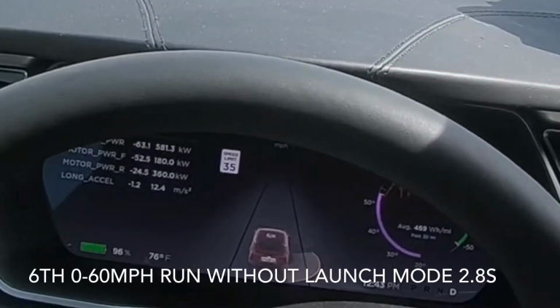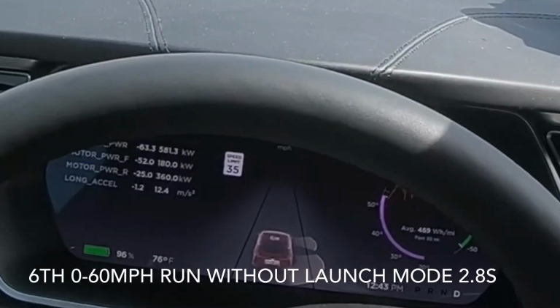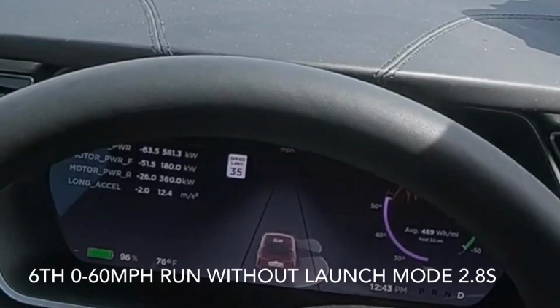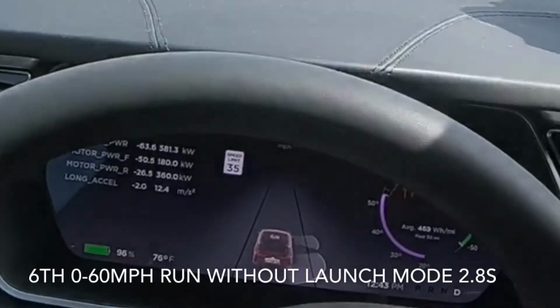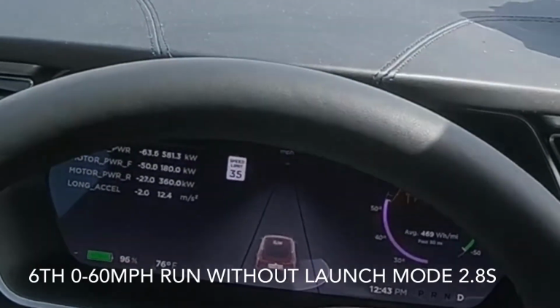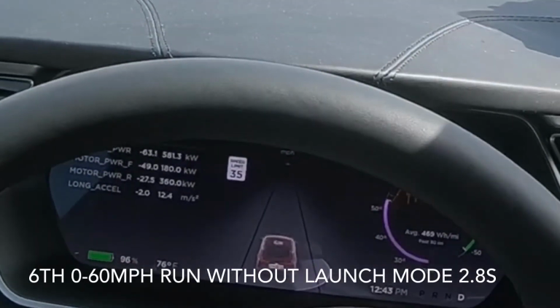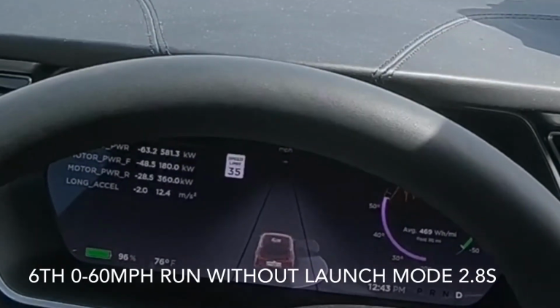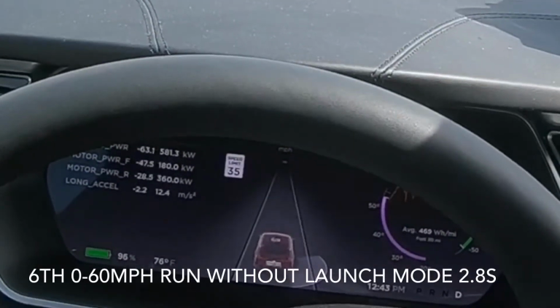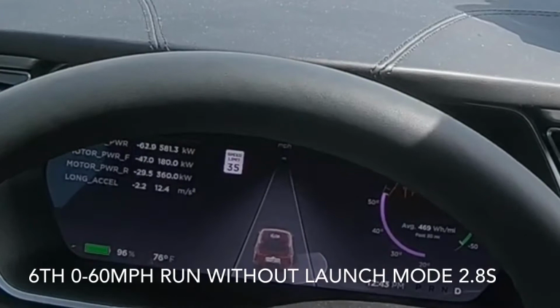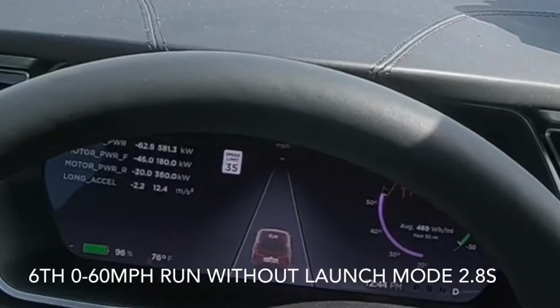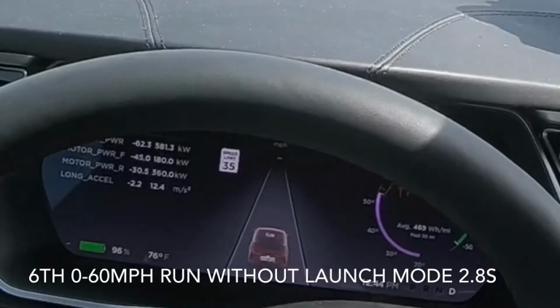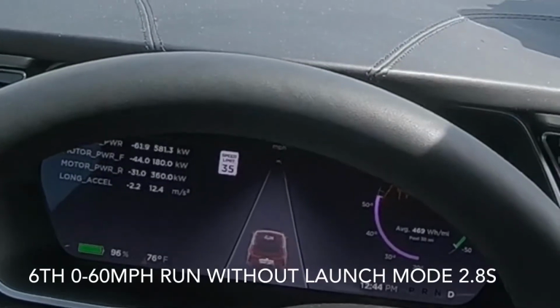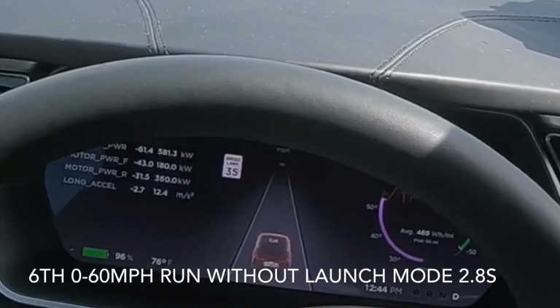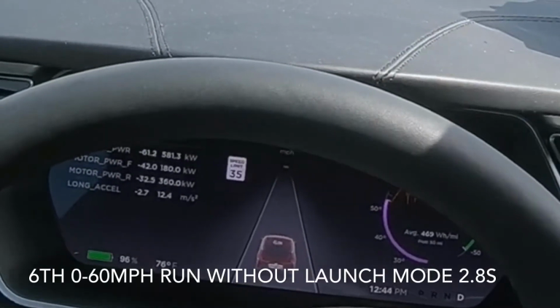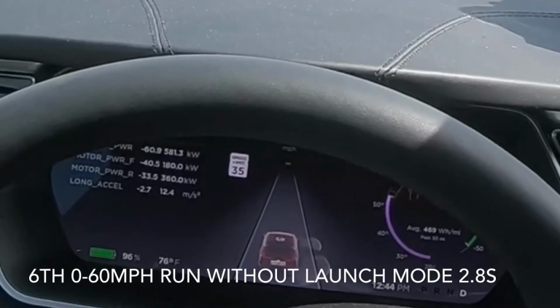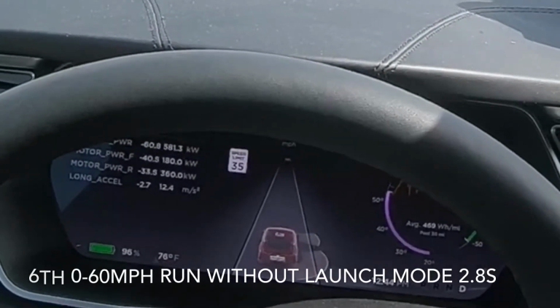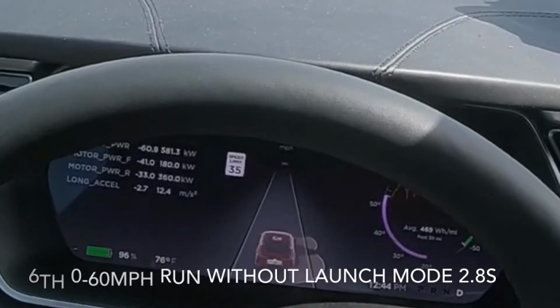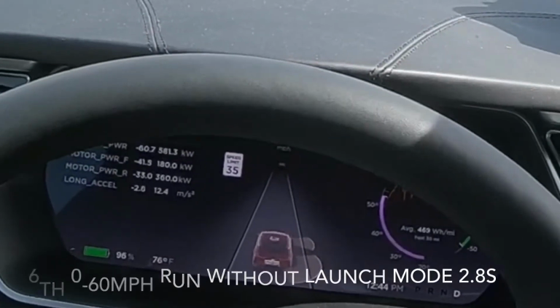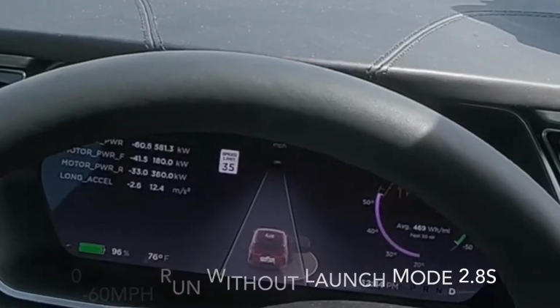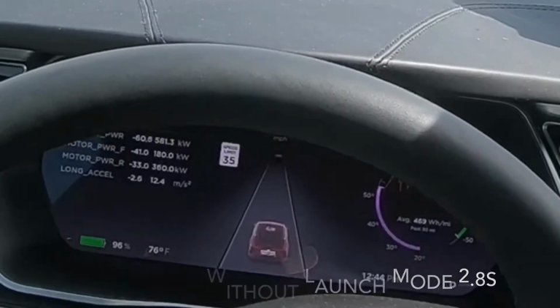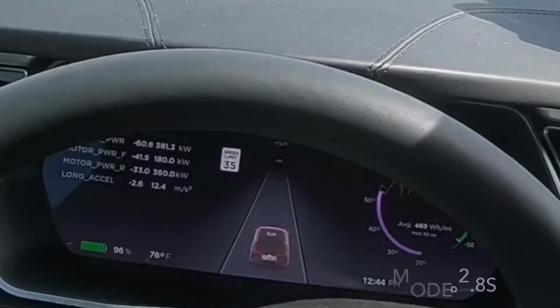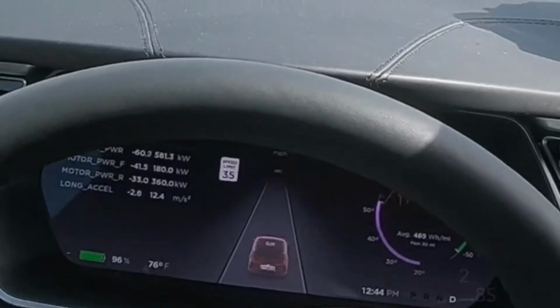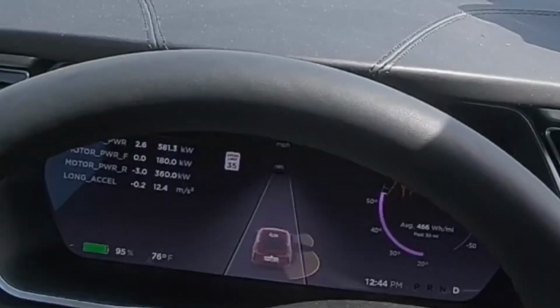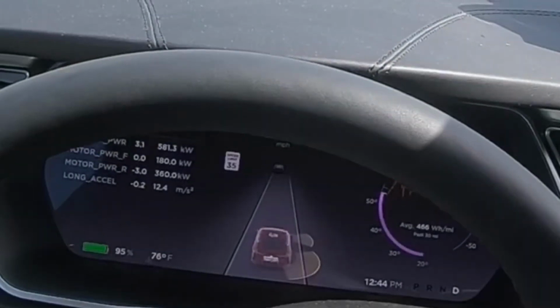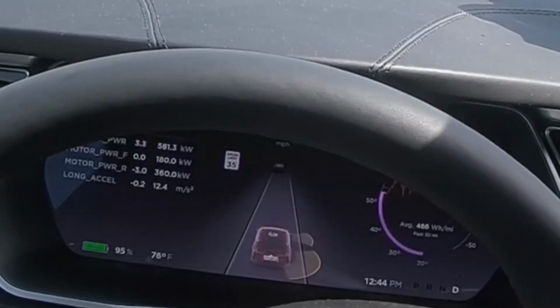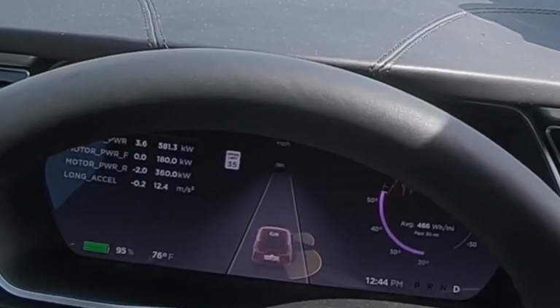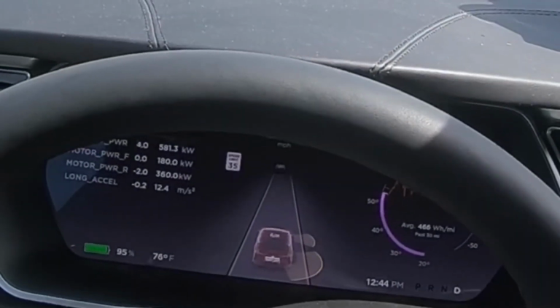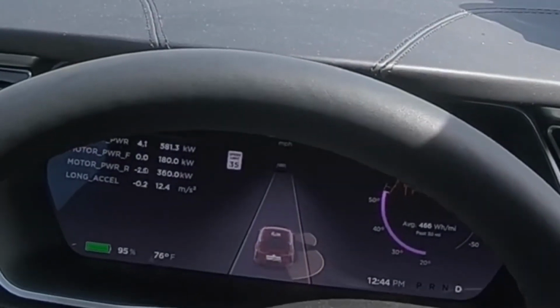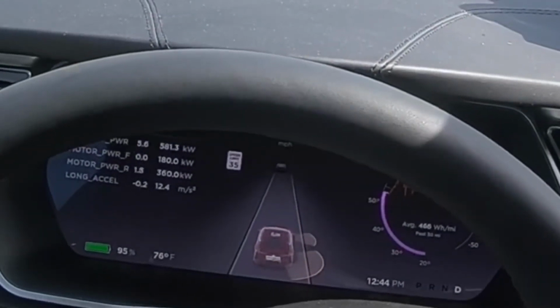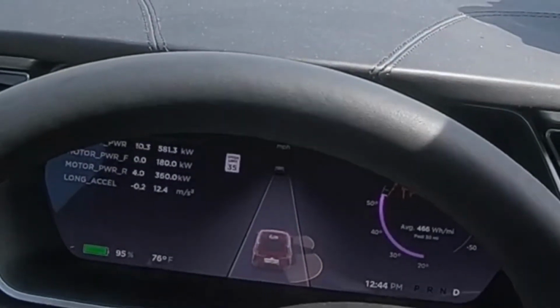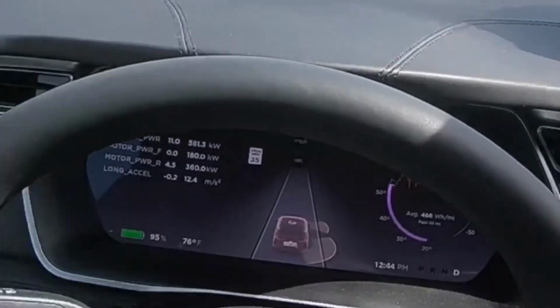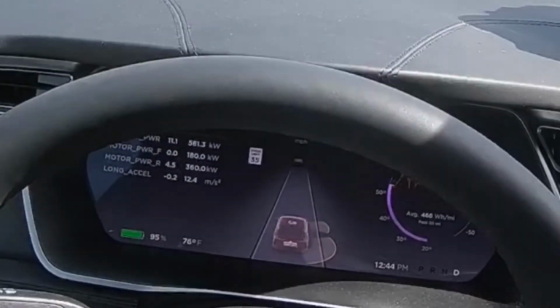2.8, so it is losing a little bit. So we did three launch modes.